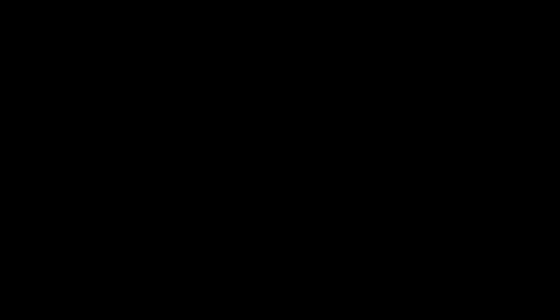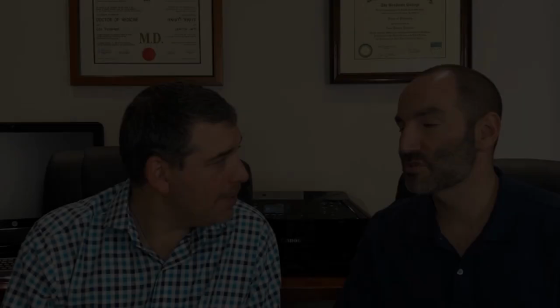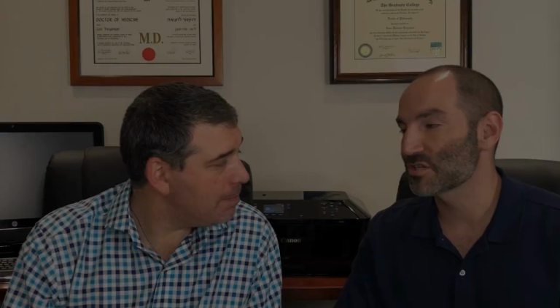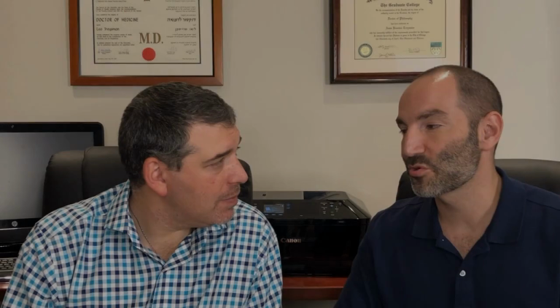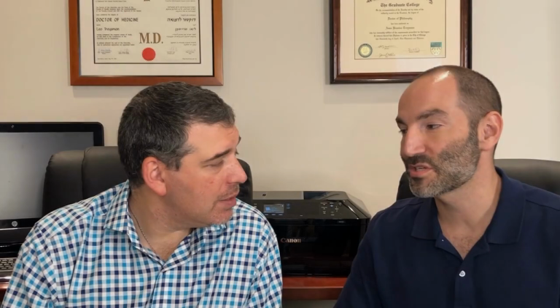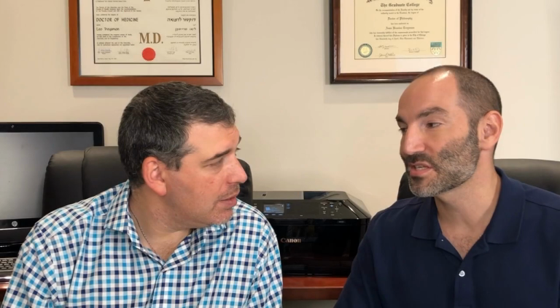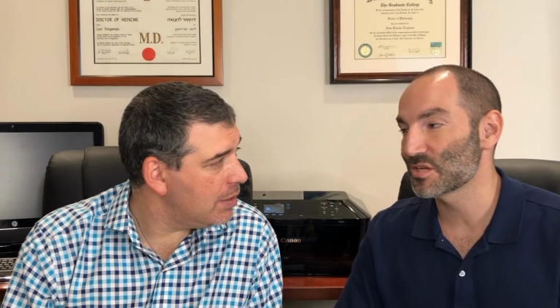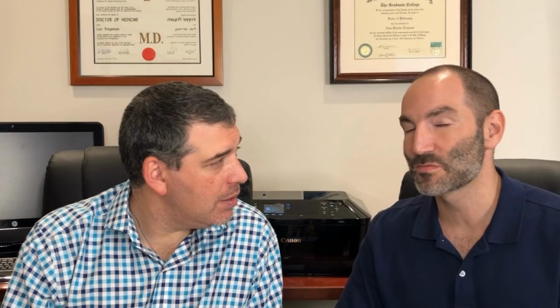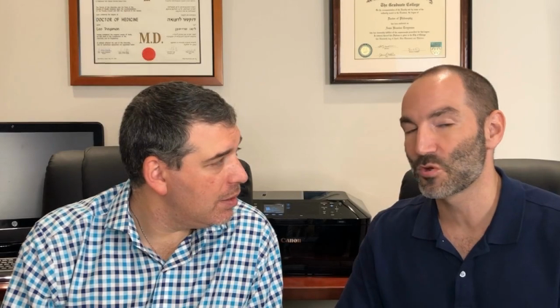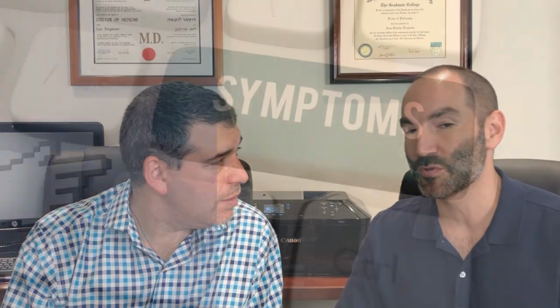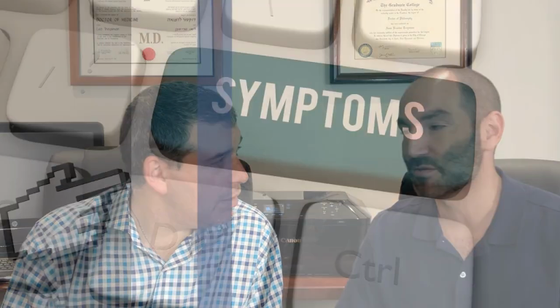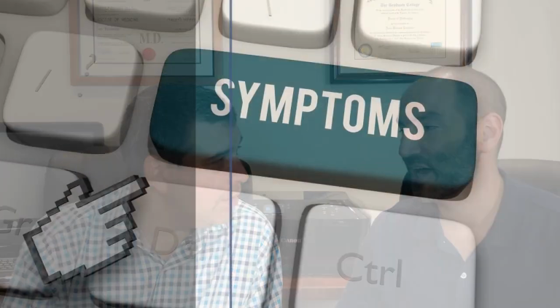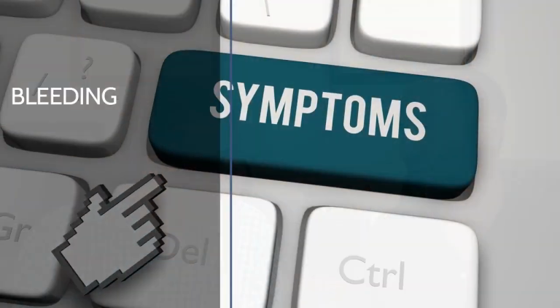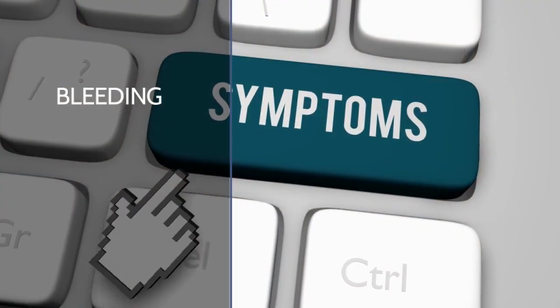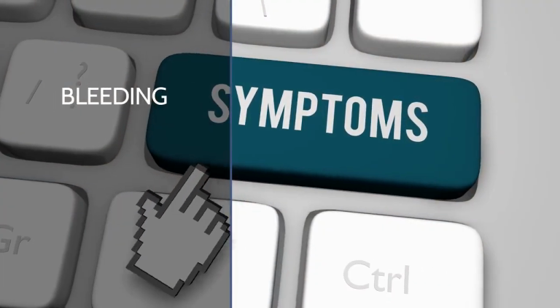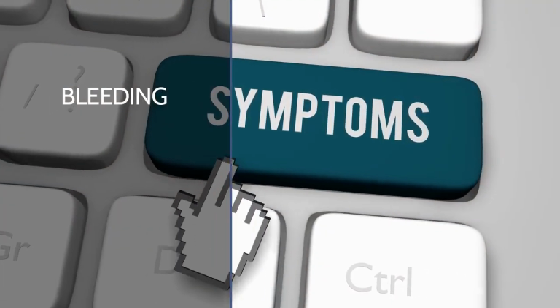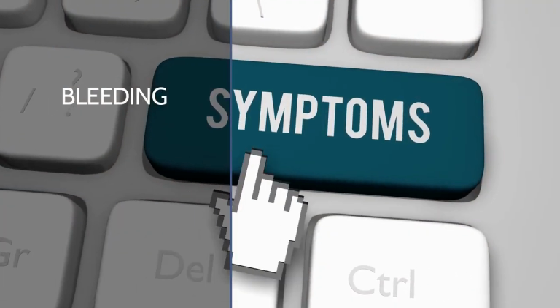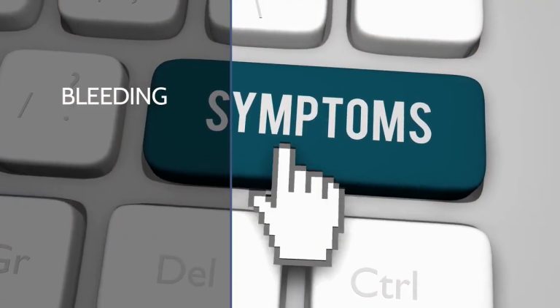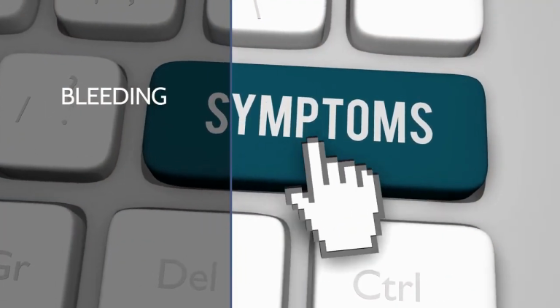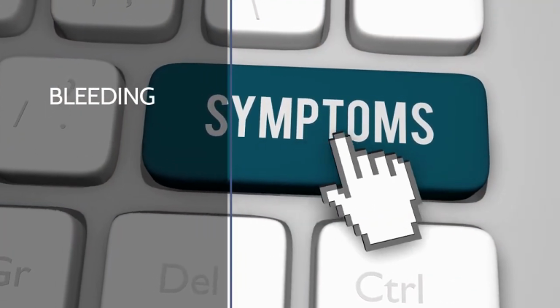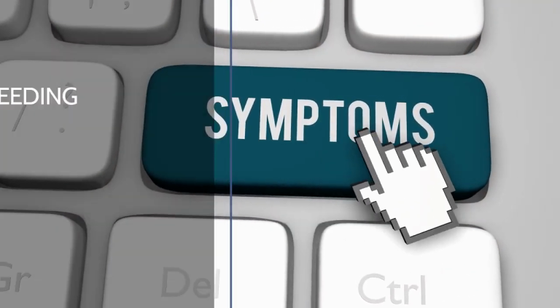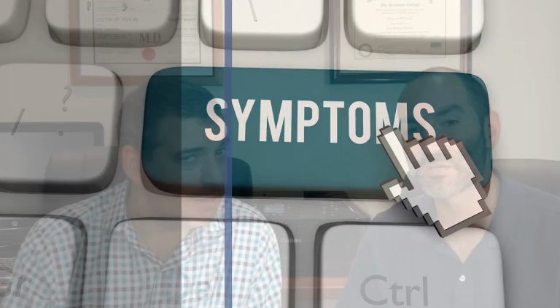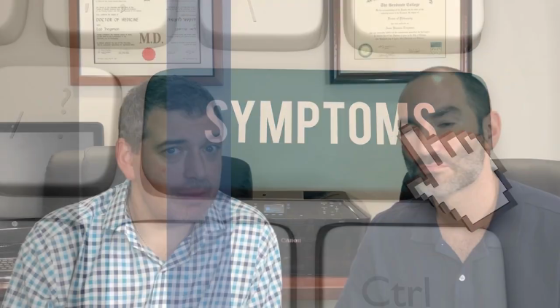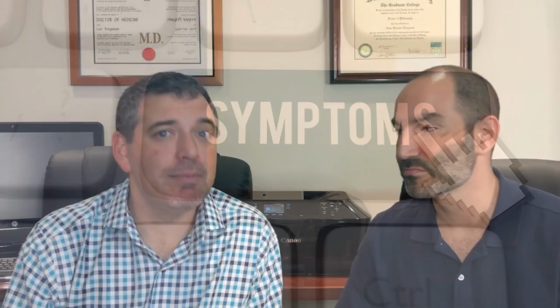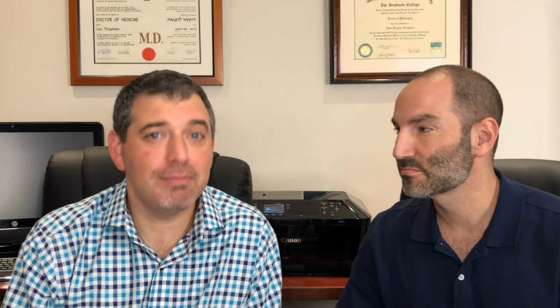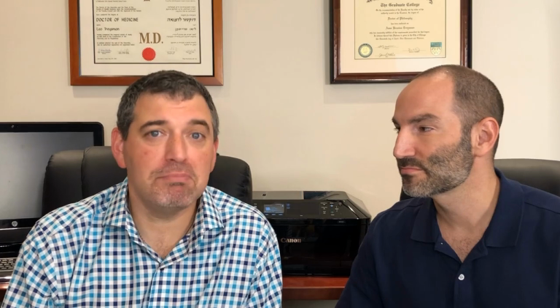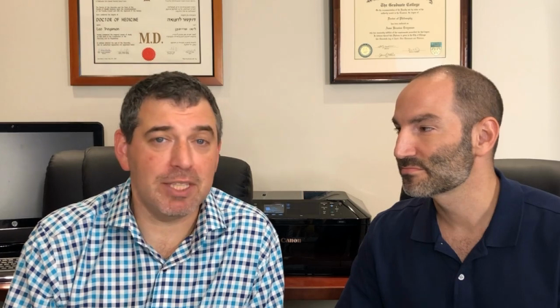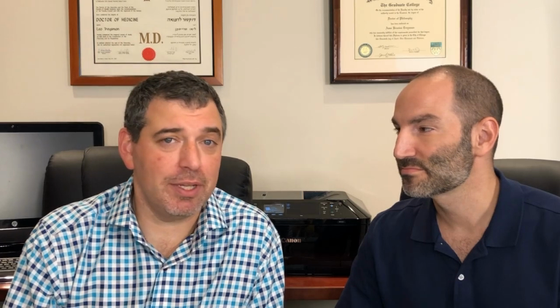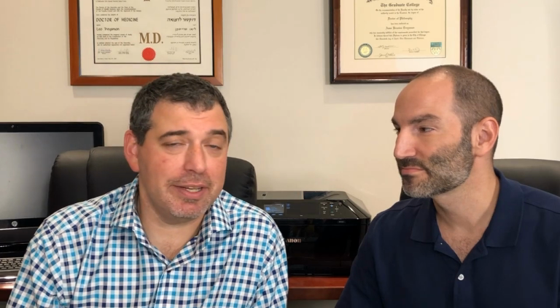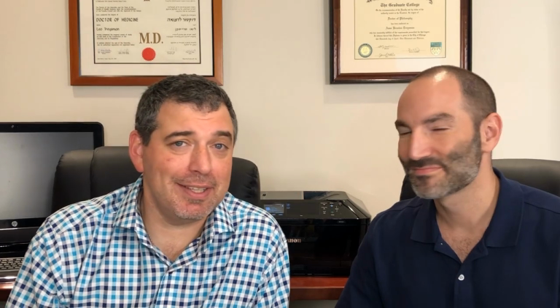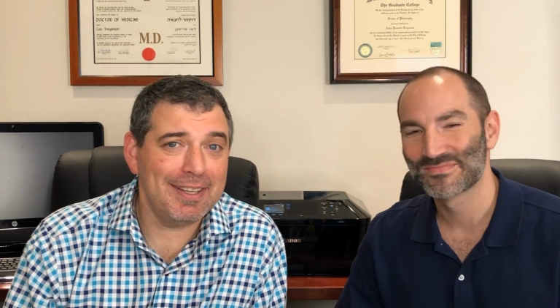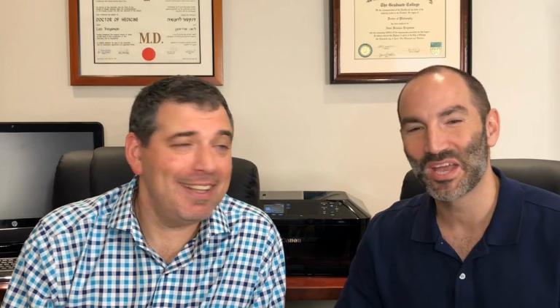First section, of course, is symptoms of nosebleed. Bleeding. He's pretty good, isn't he?